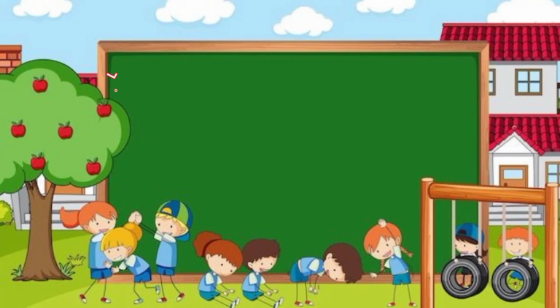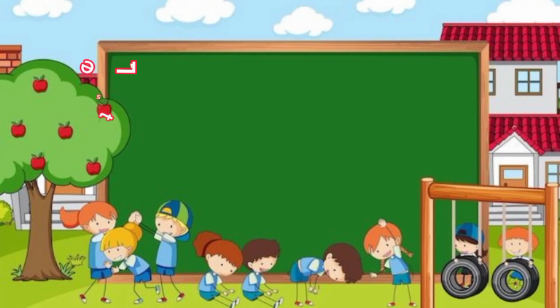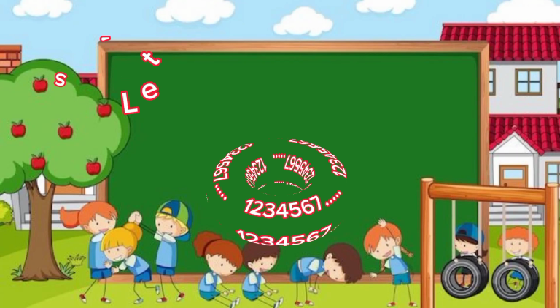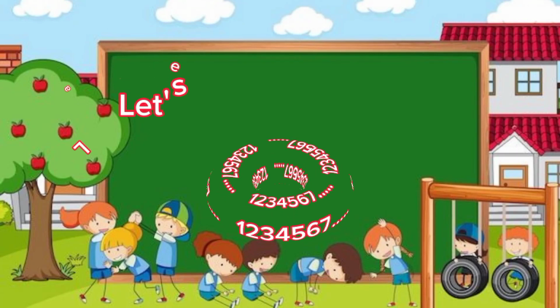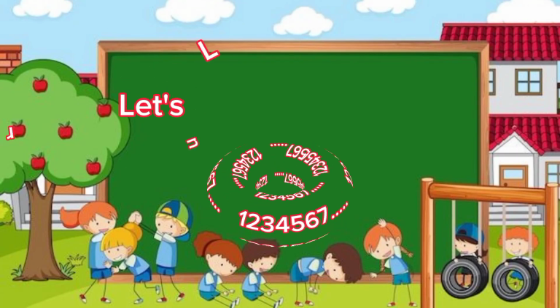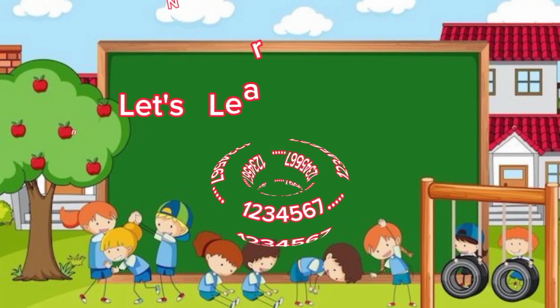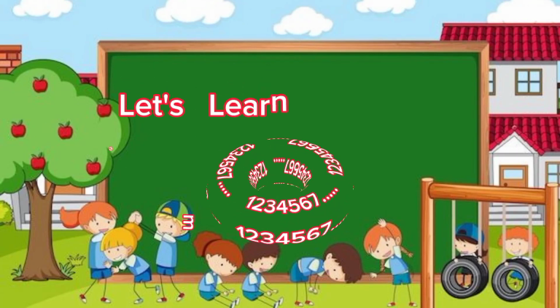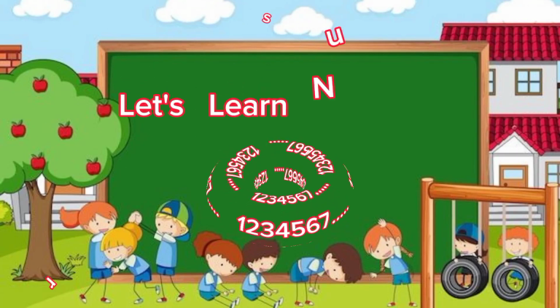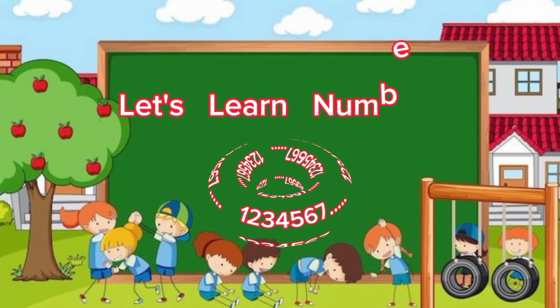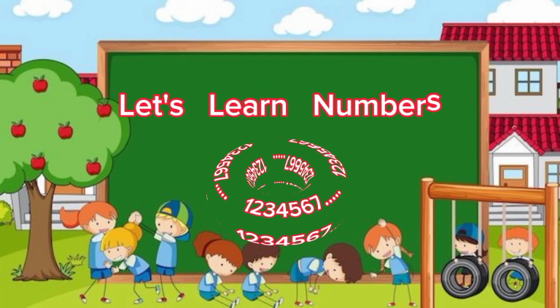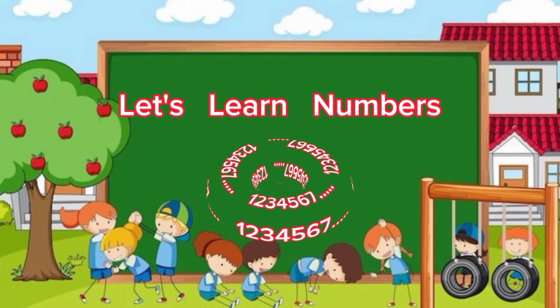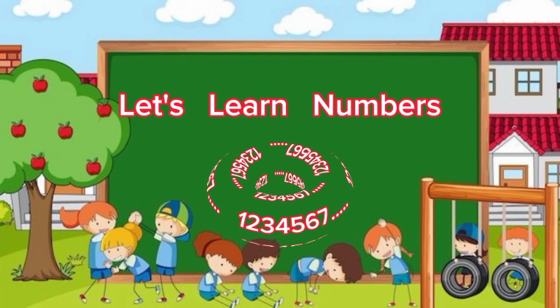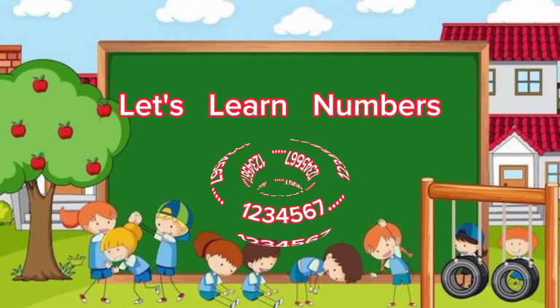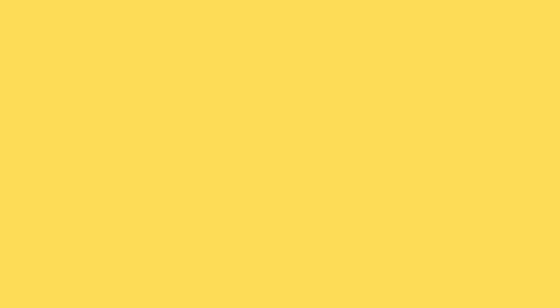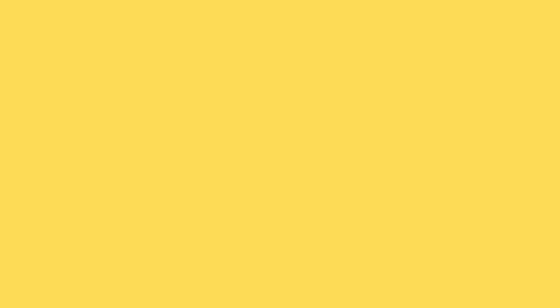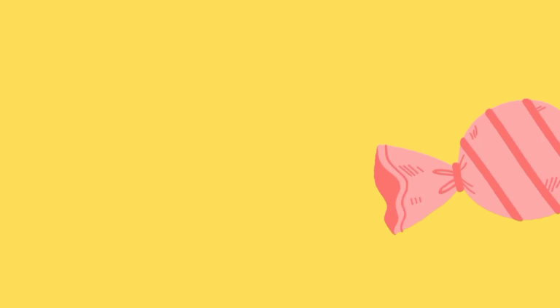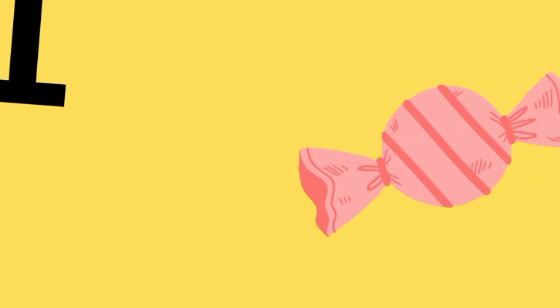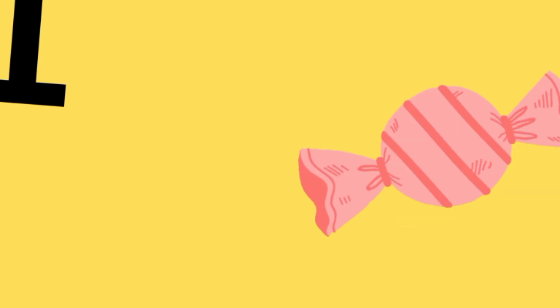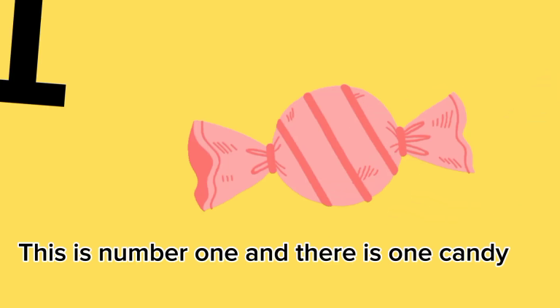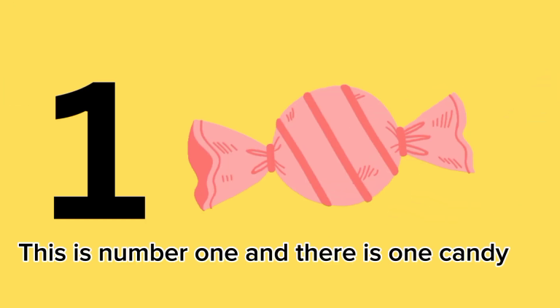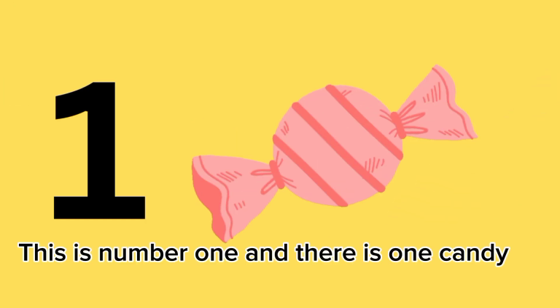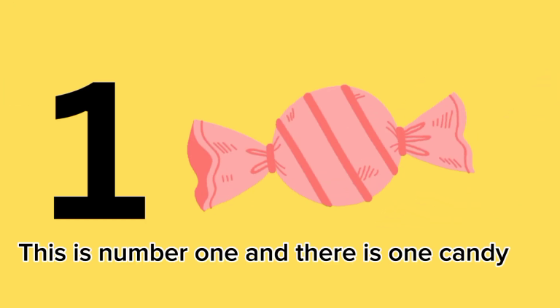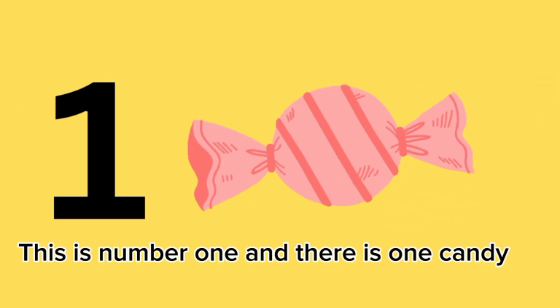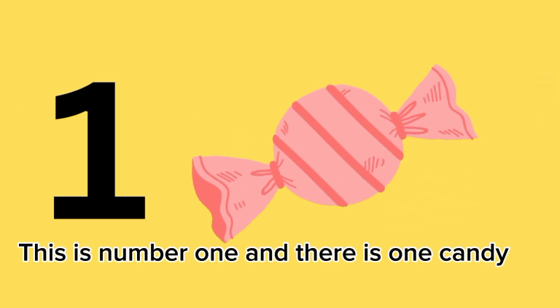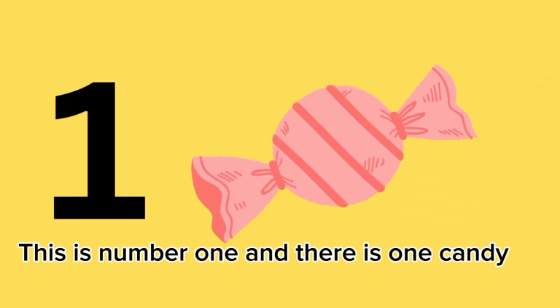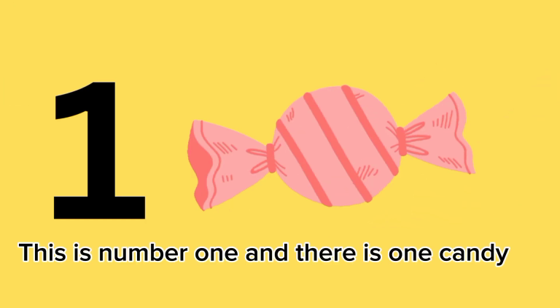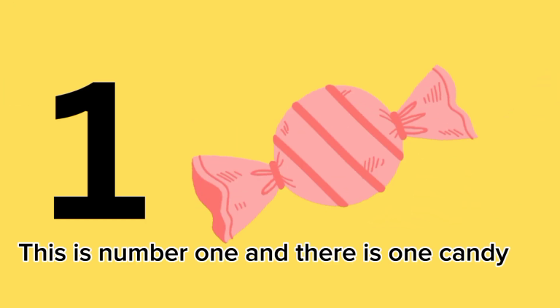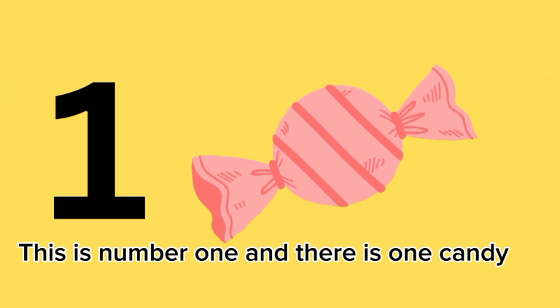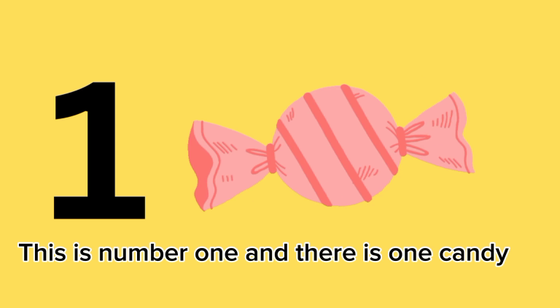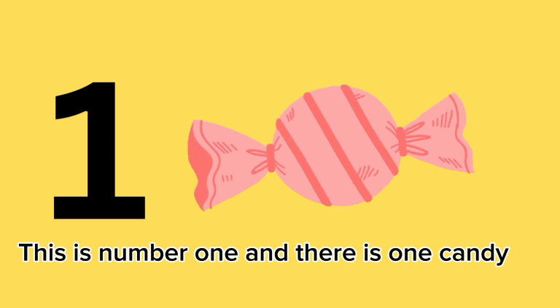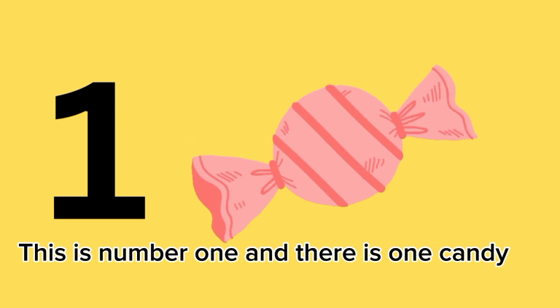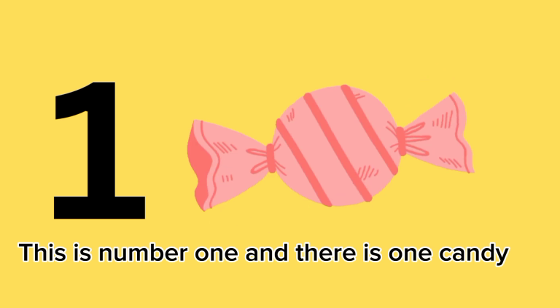Let's learn numbers. This is number one, and there is one candy.